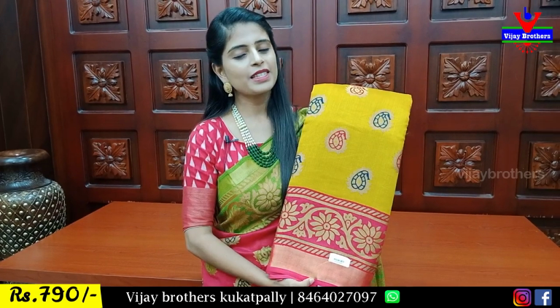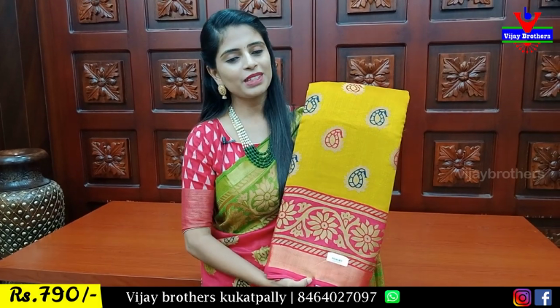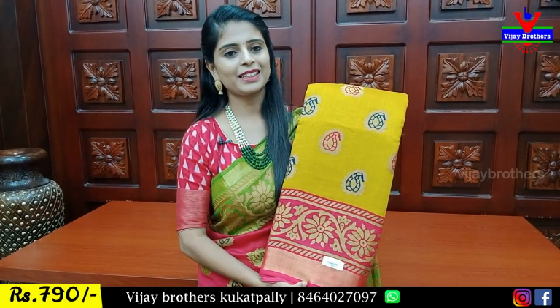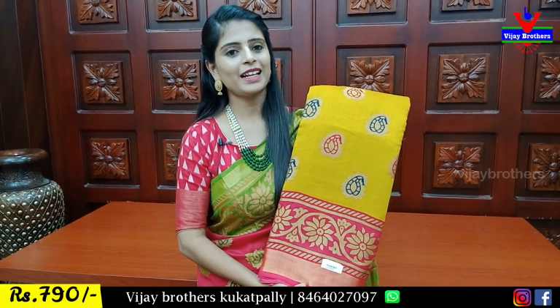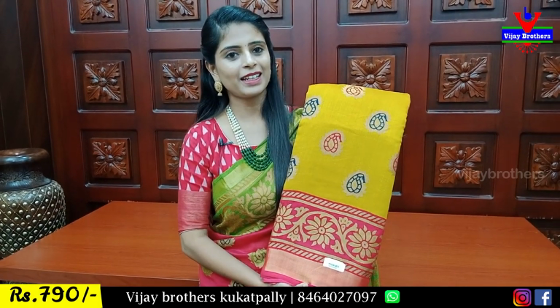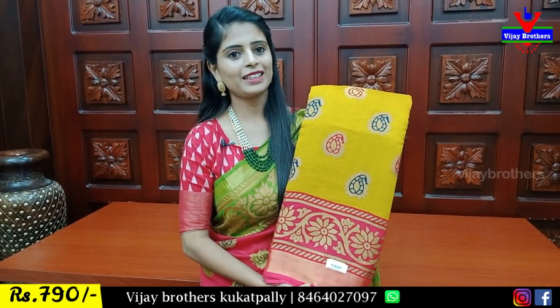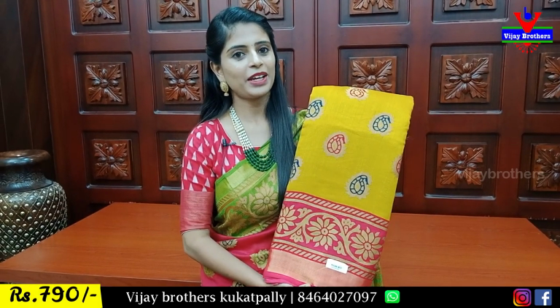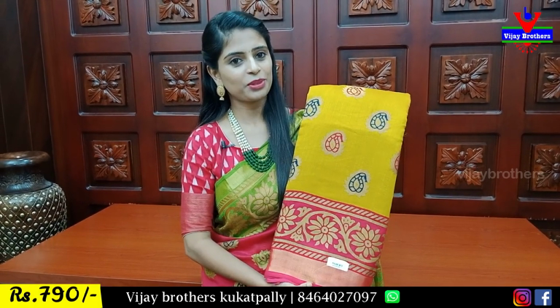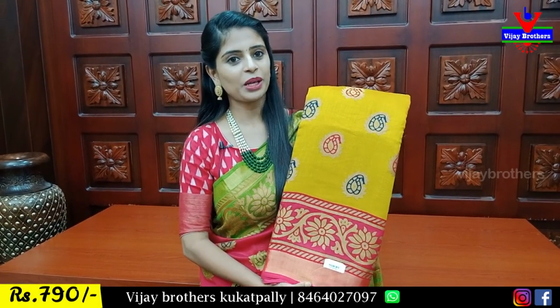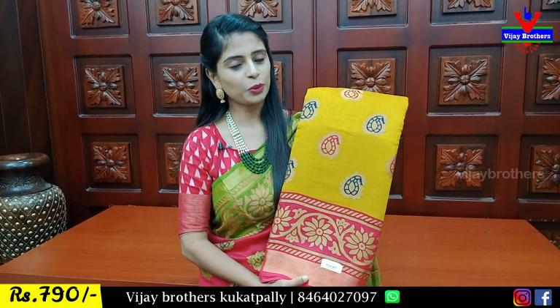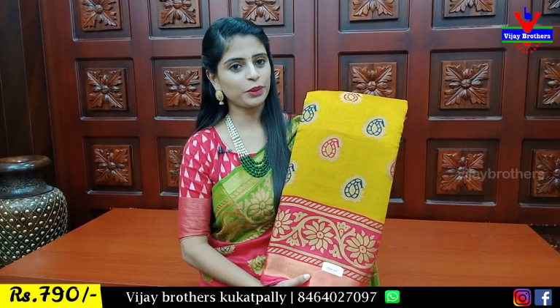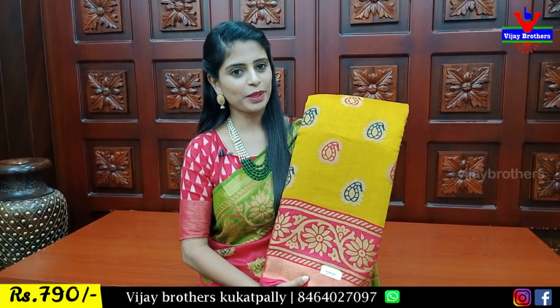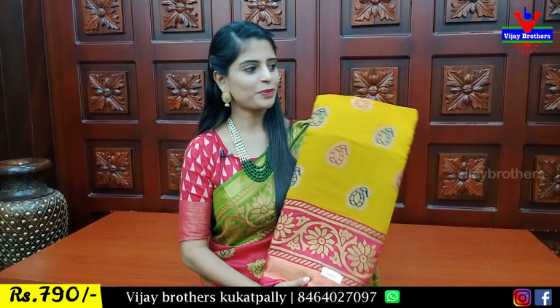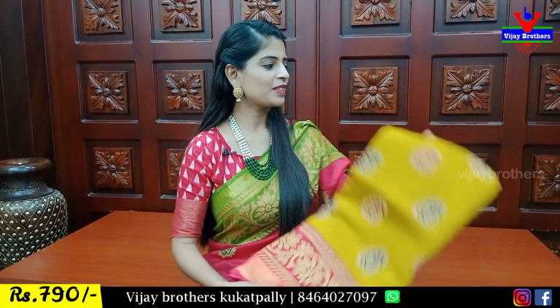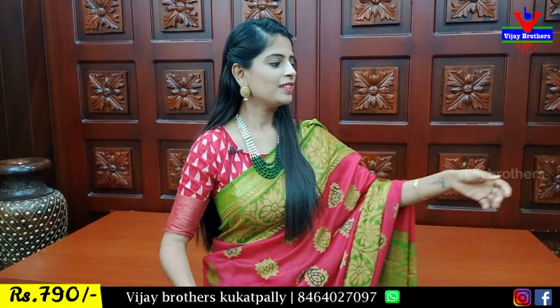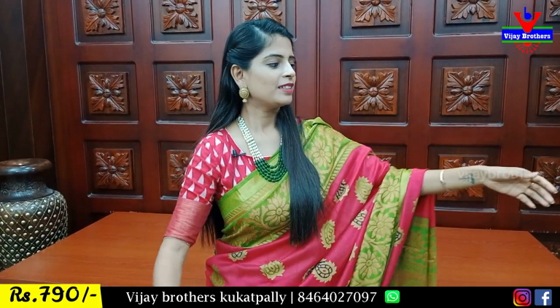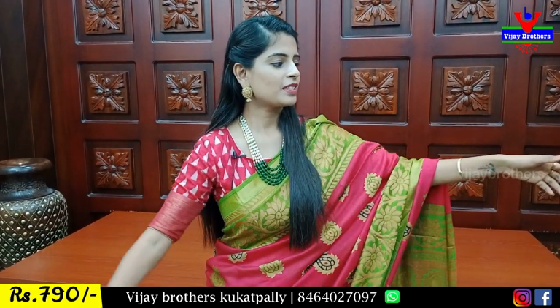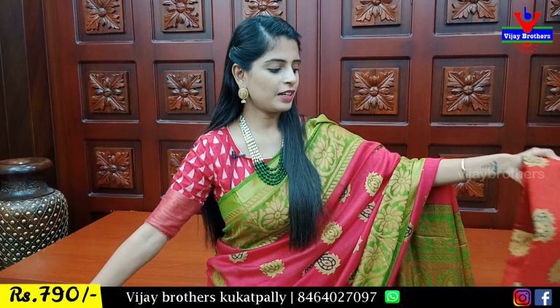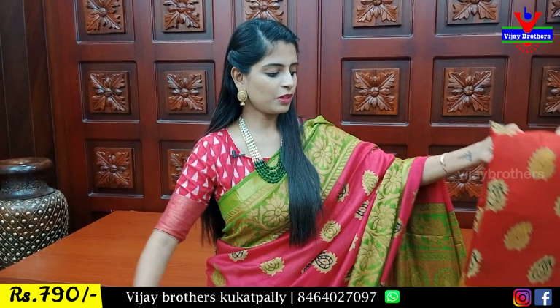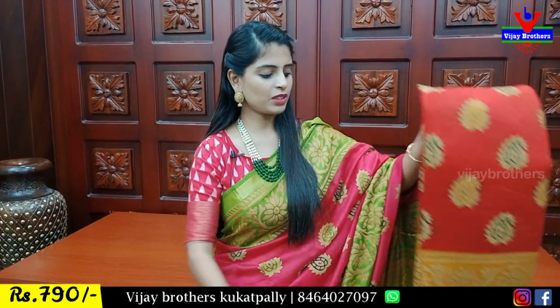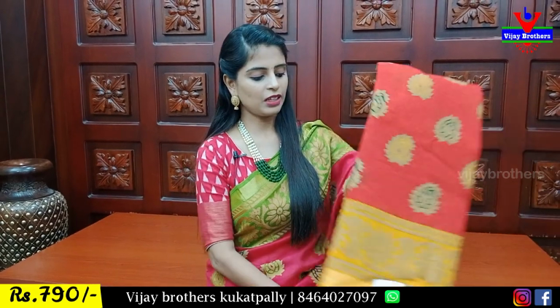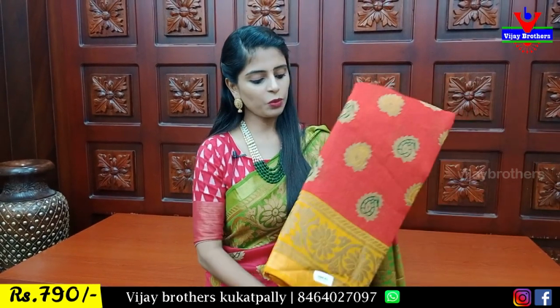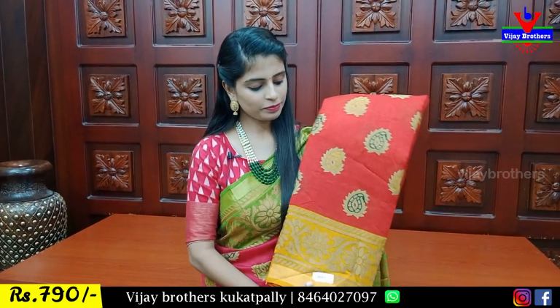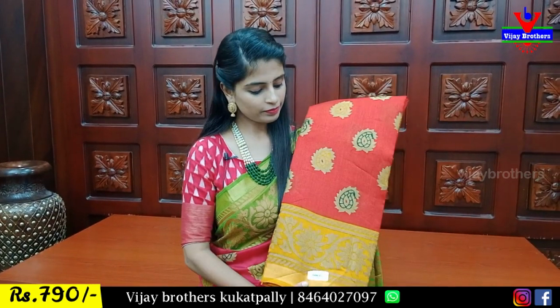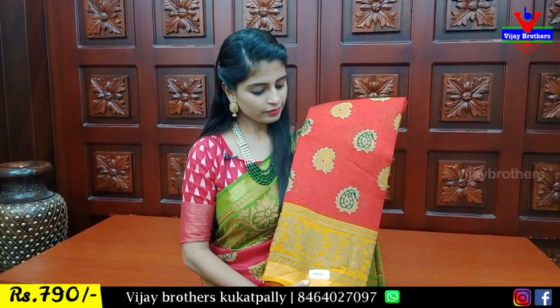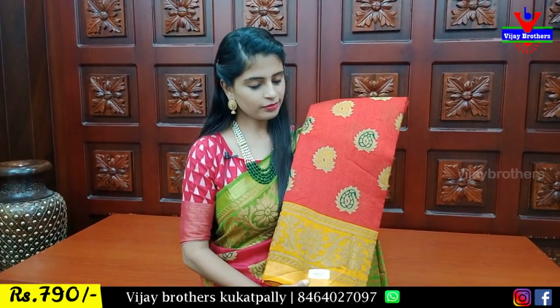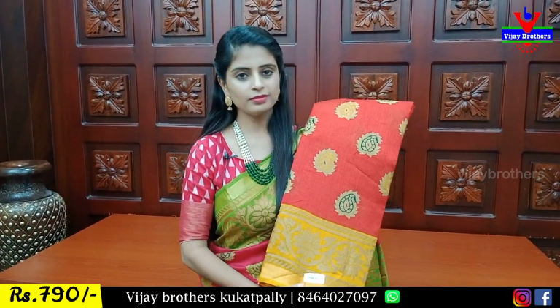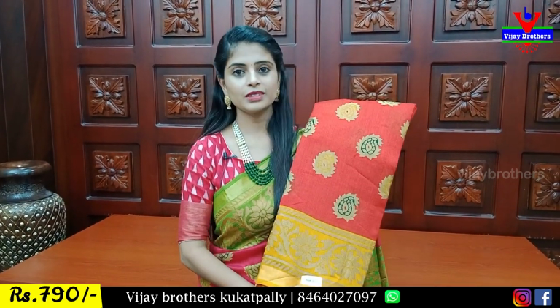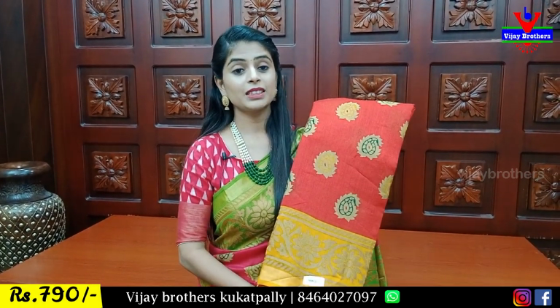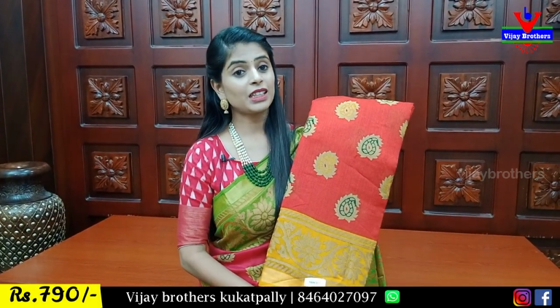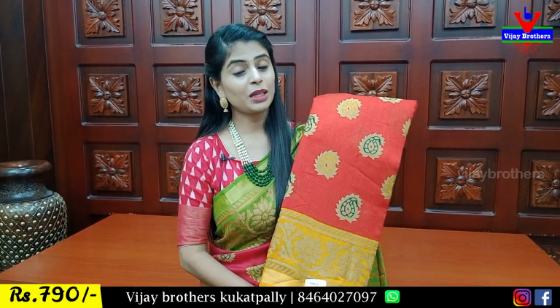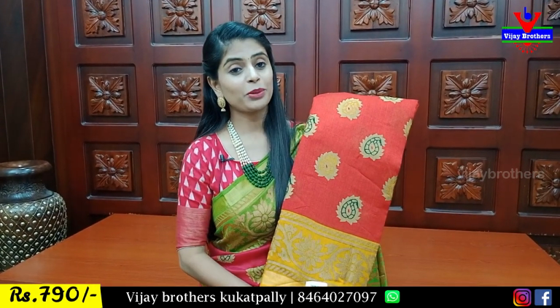Next, mustard yellow with pink color combination. Price is ₹700 to ₹900. Next, red with yellow — it's very good.